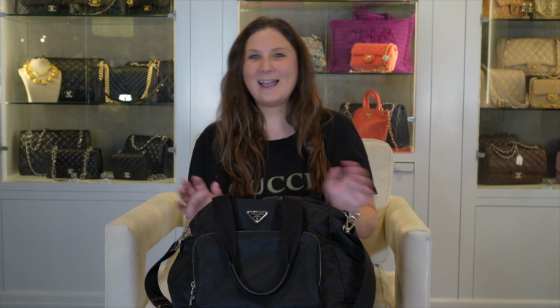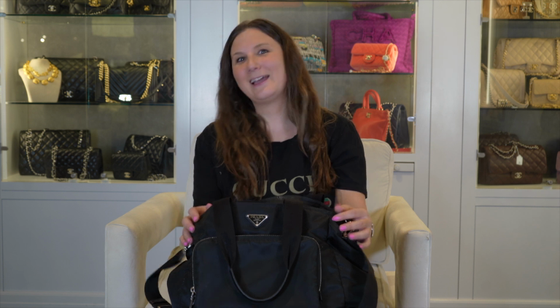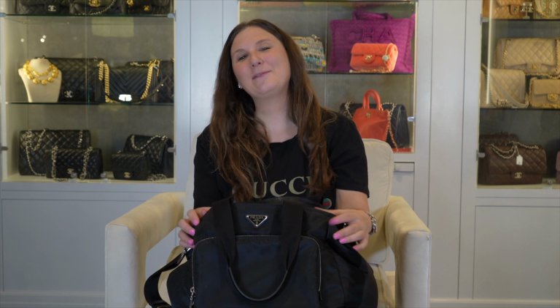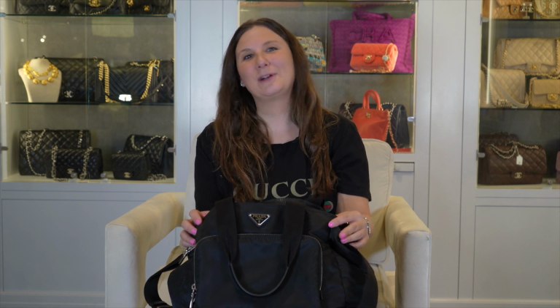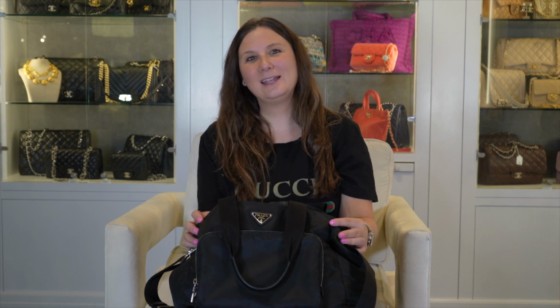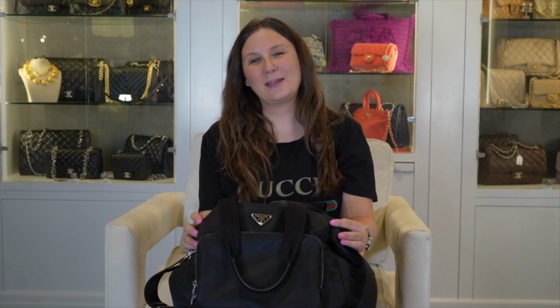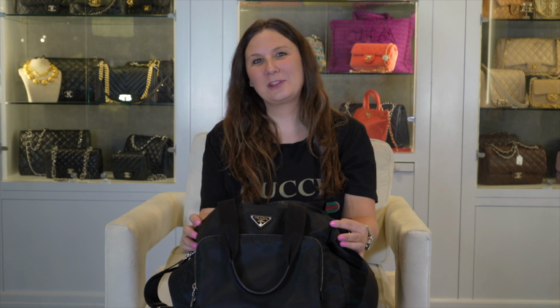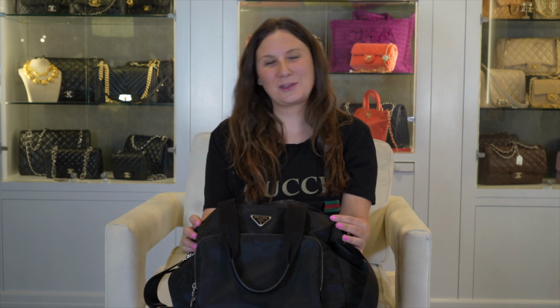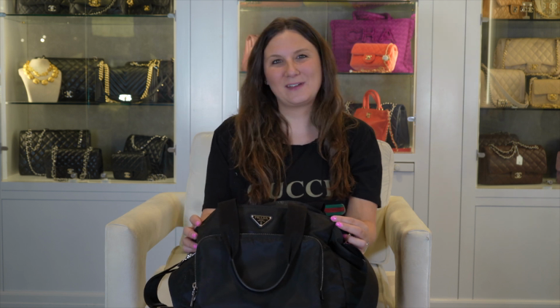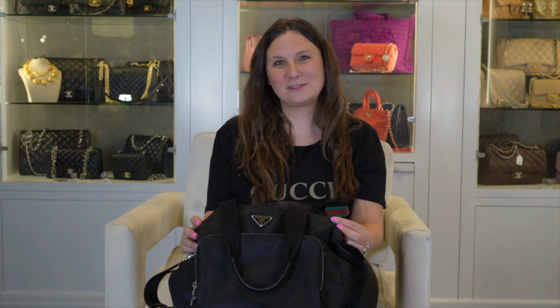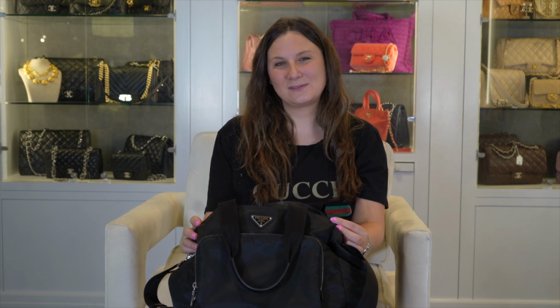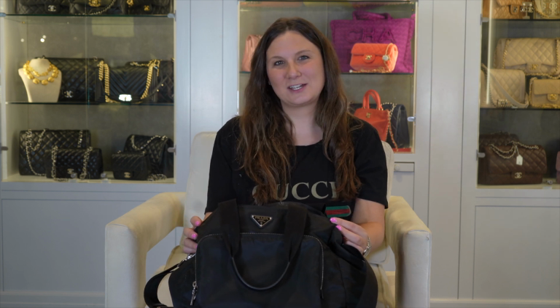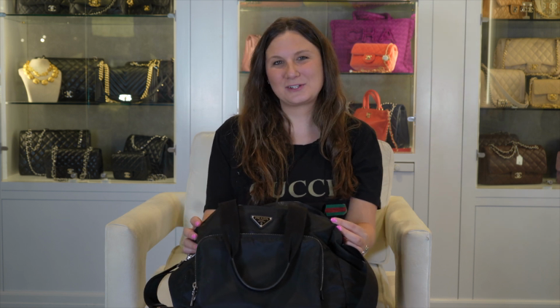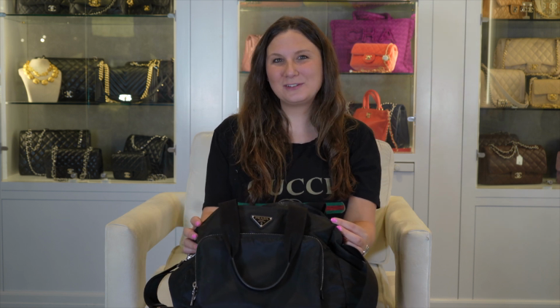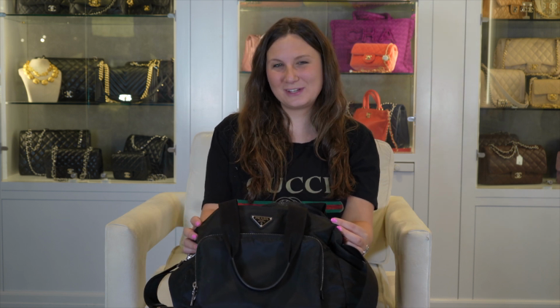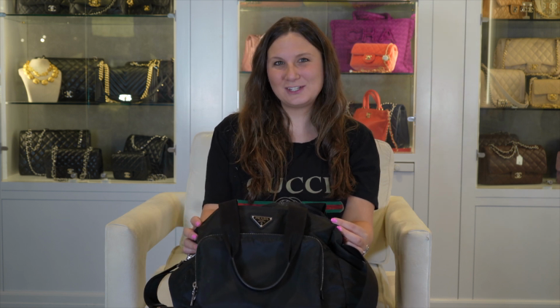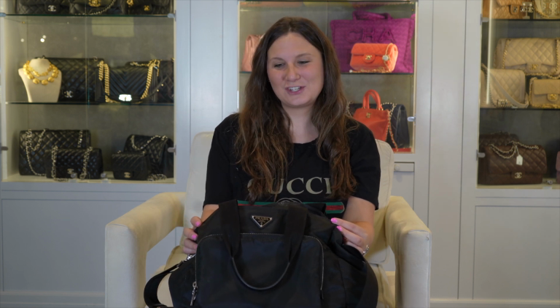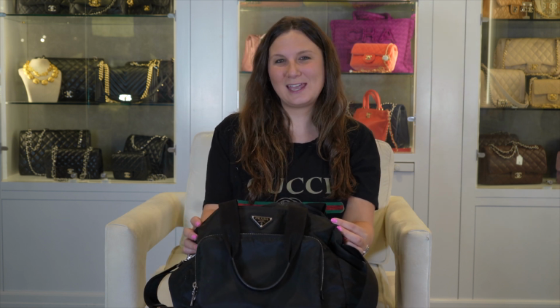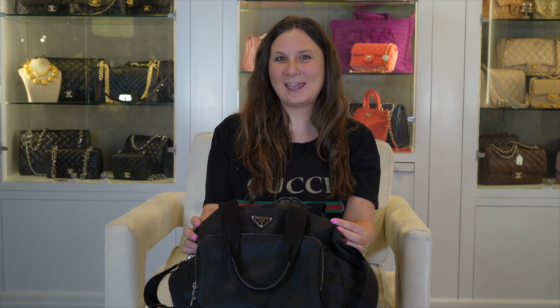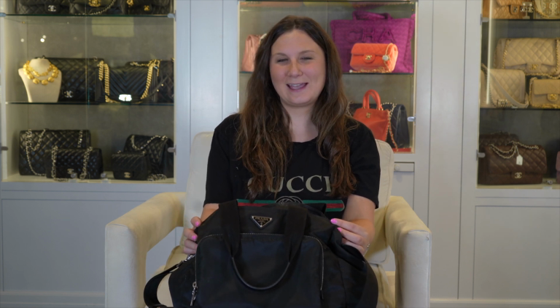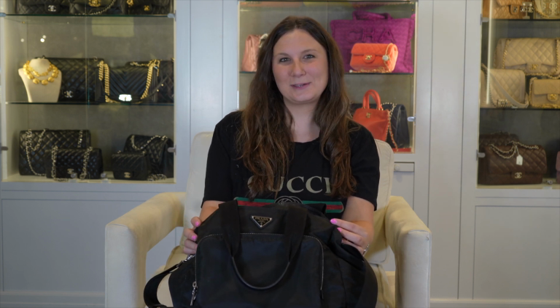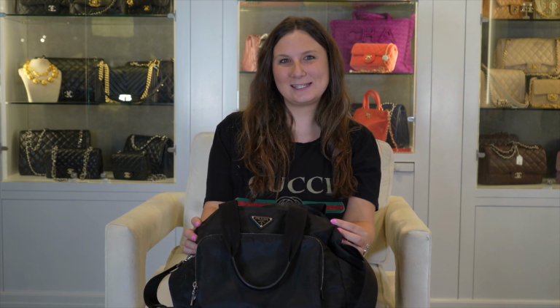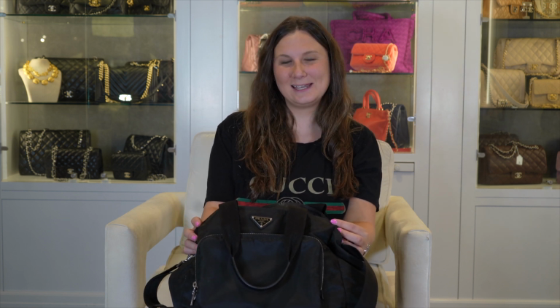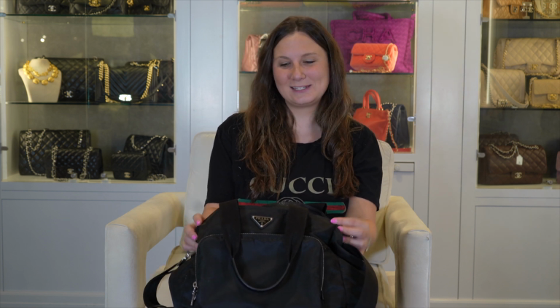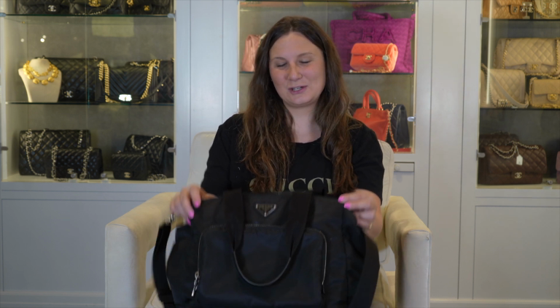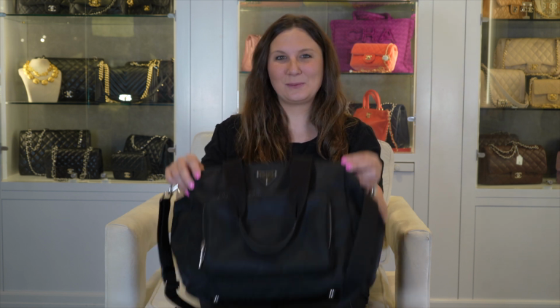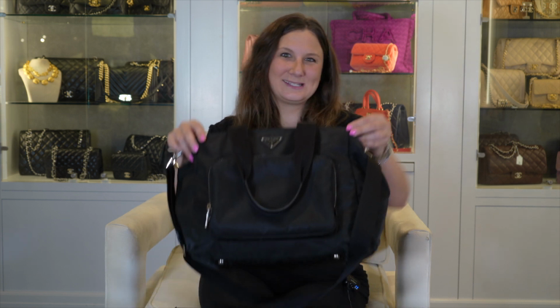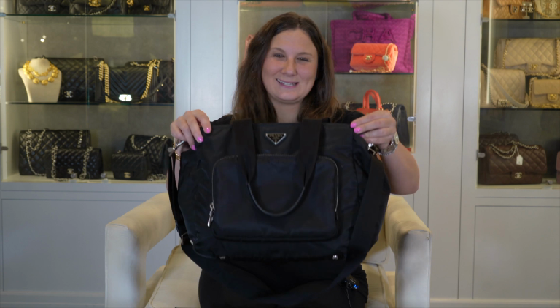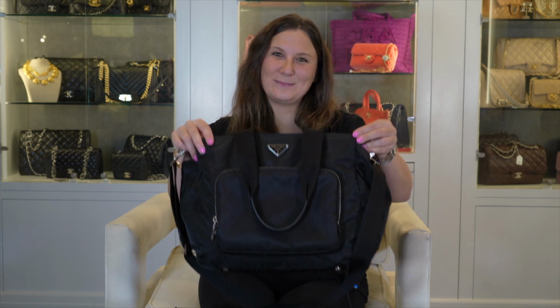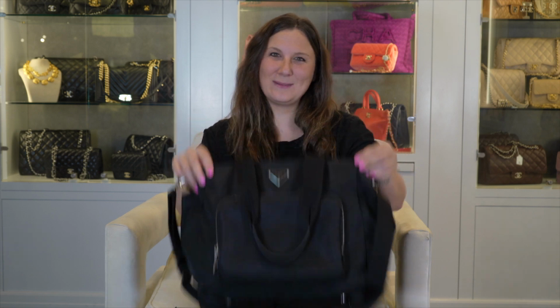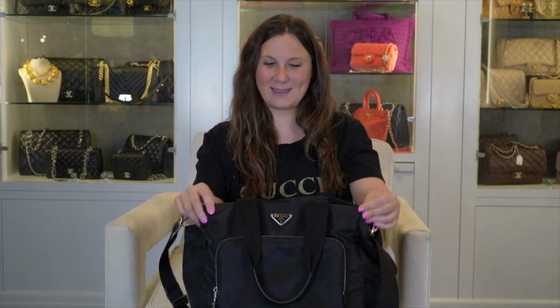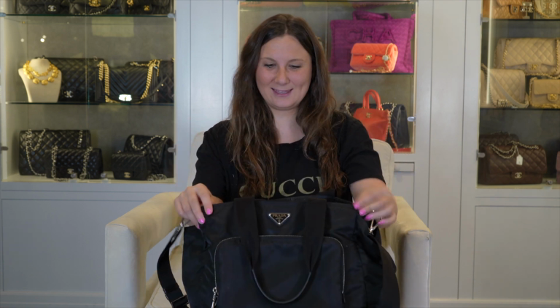Hi, I'm Lauren. I'm one of the co-founders of Luxury & Reach, and I'm here today to show you what's in my baby bag.